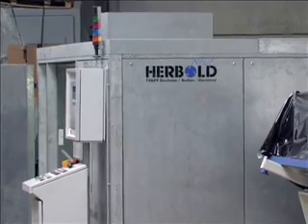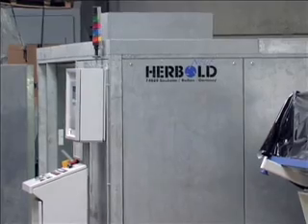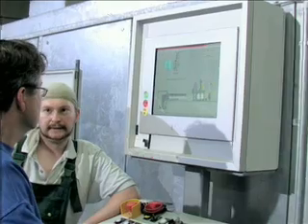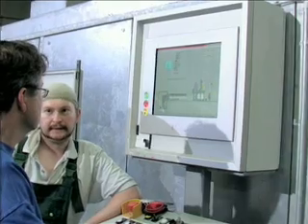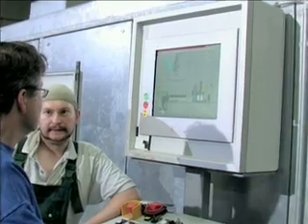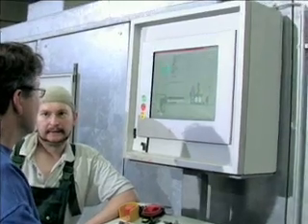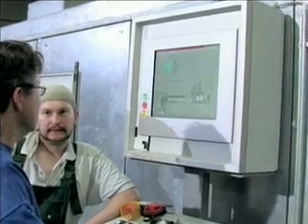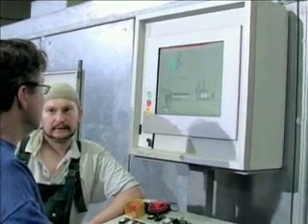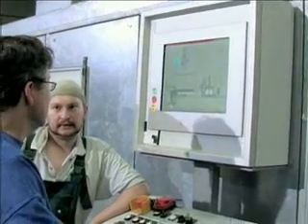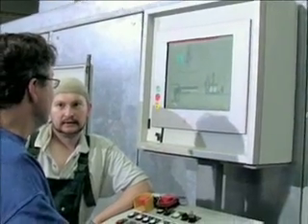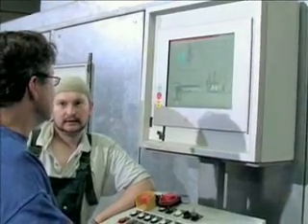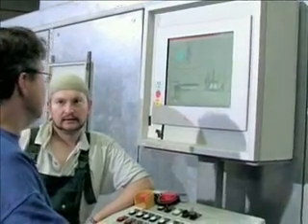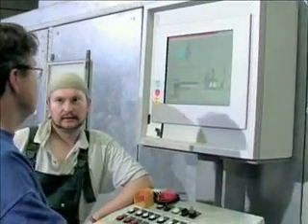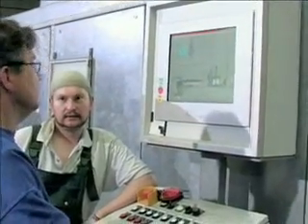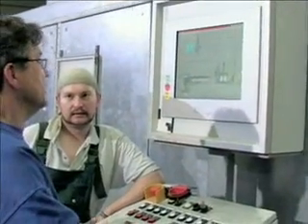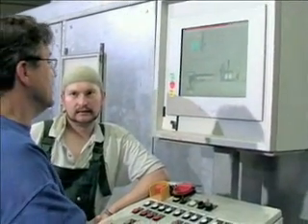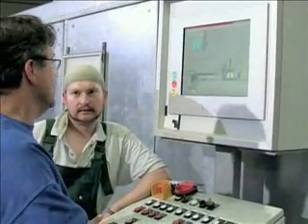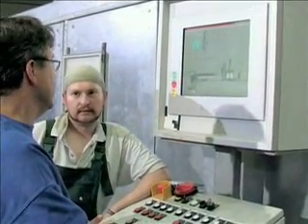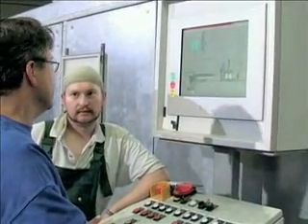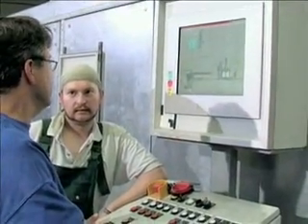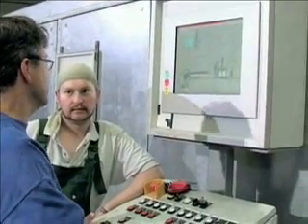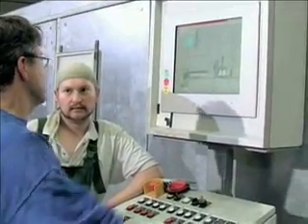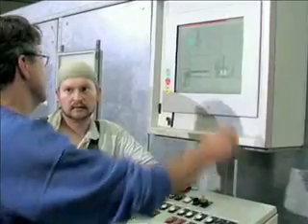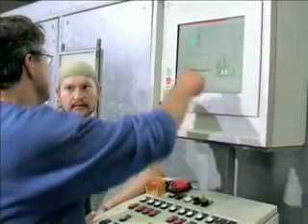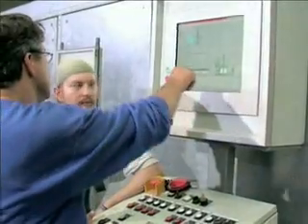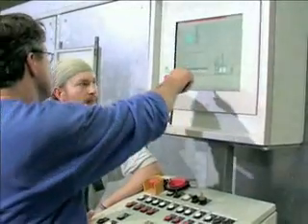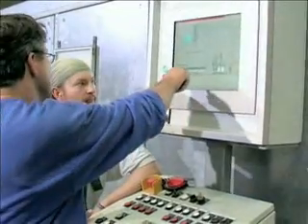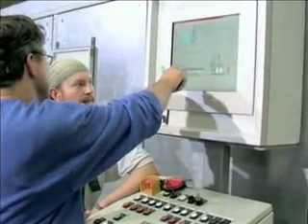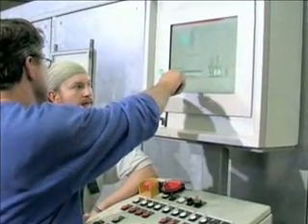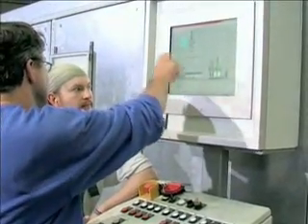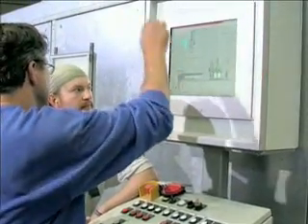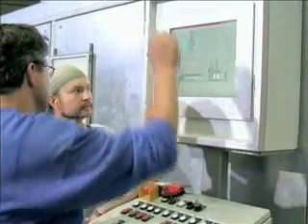A PLC system, Siemens S7, checks and controls the complete system. The Neuer Herbalt process.